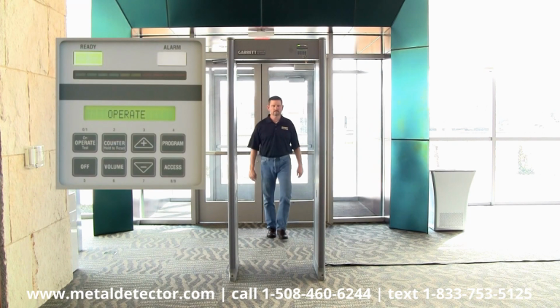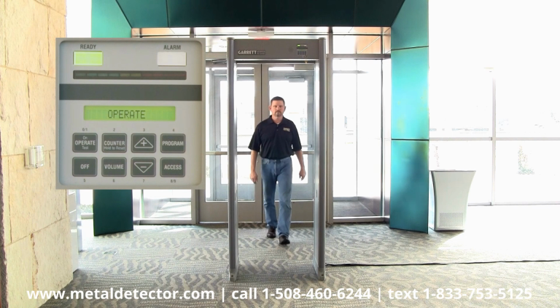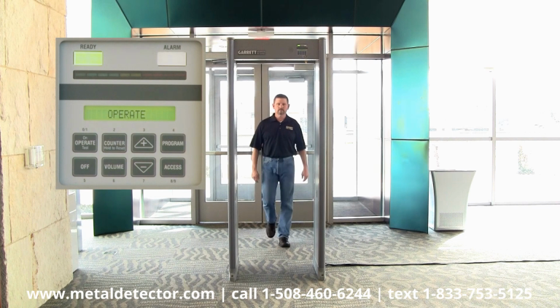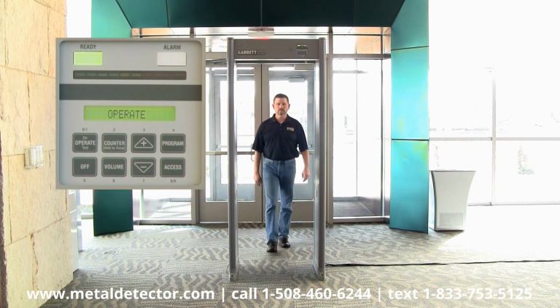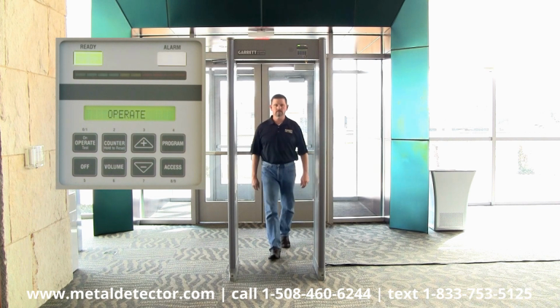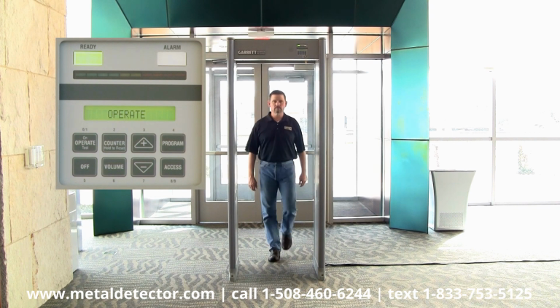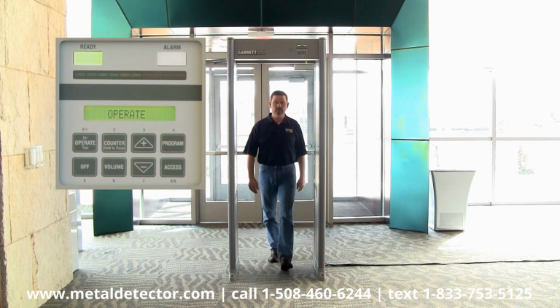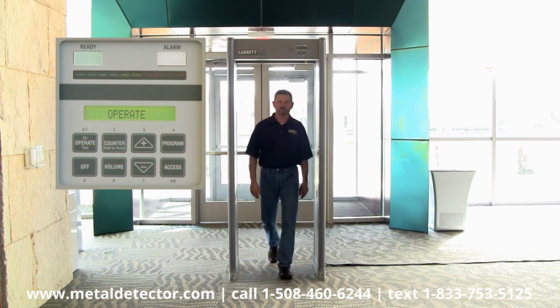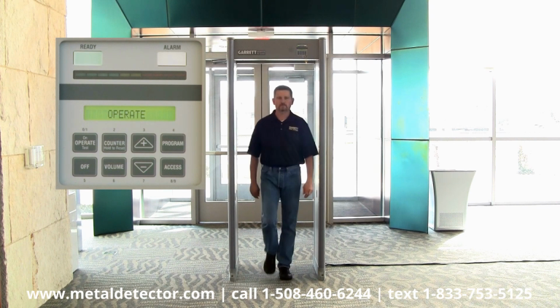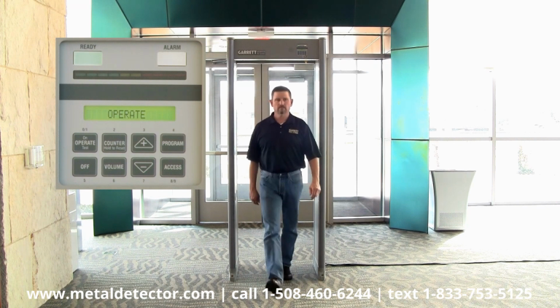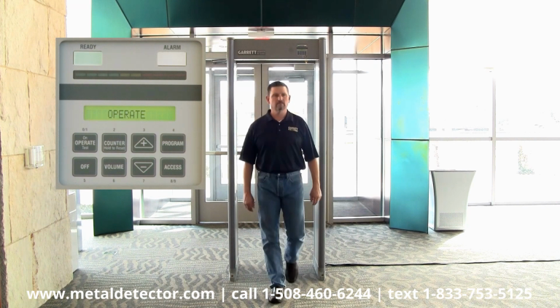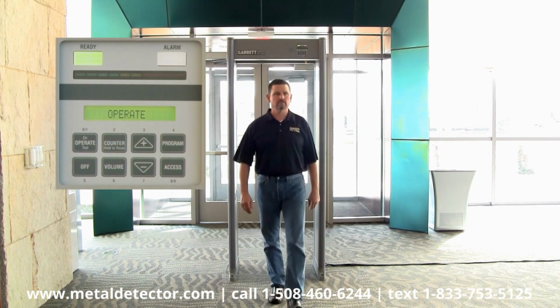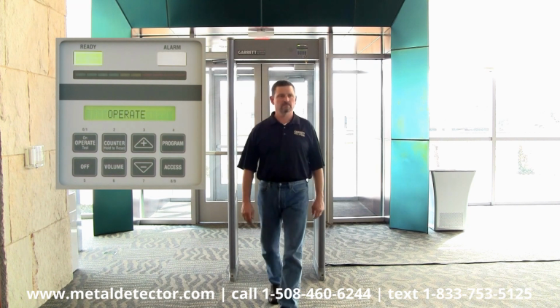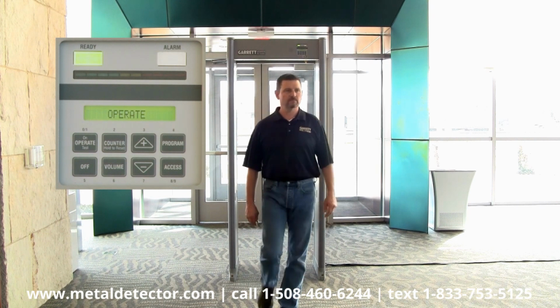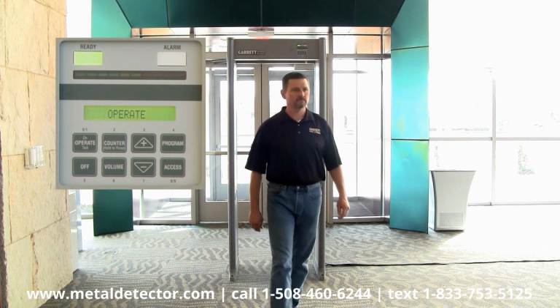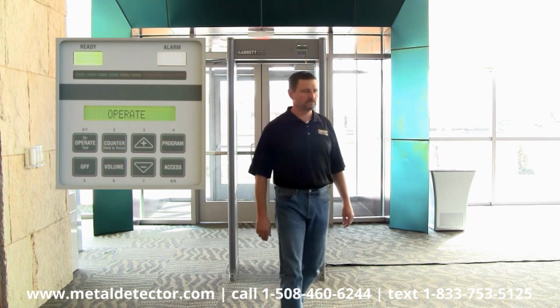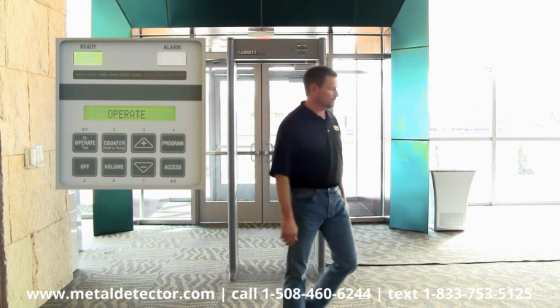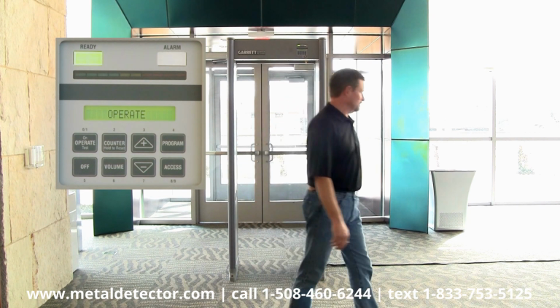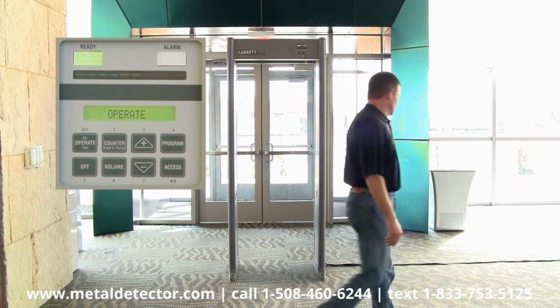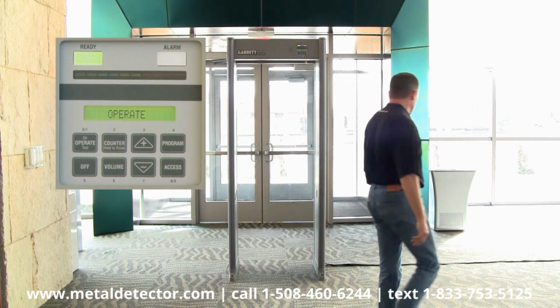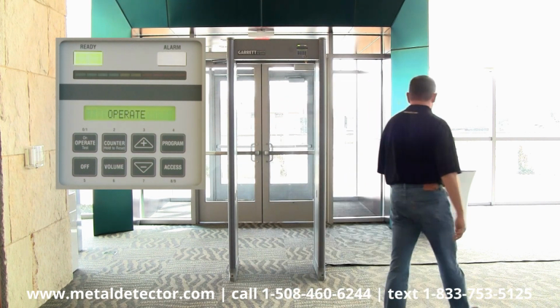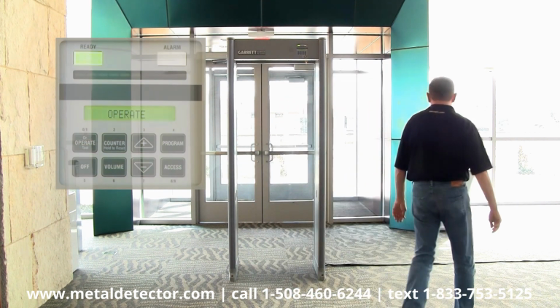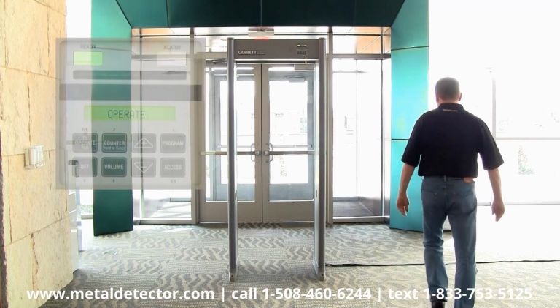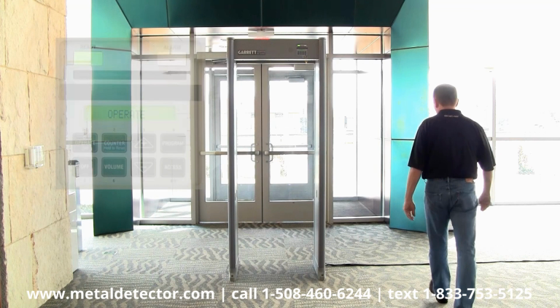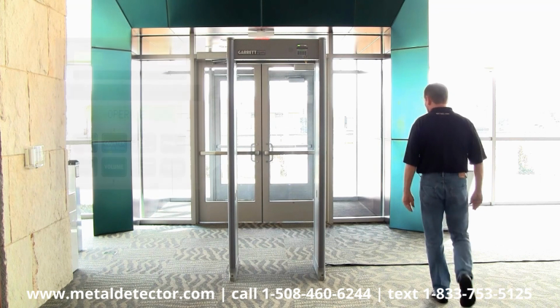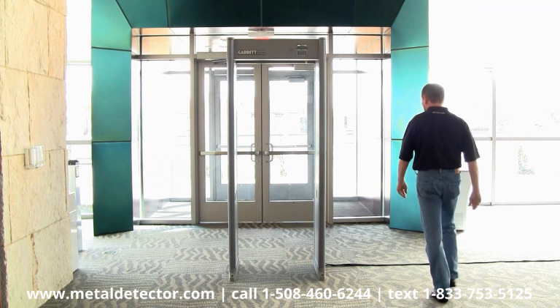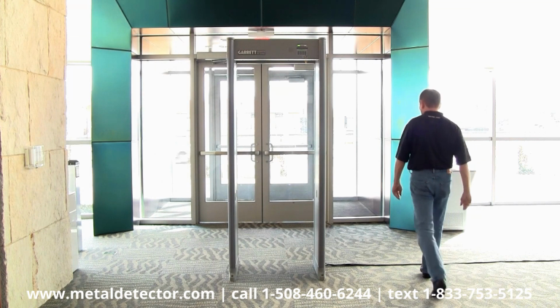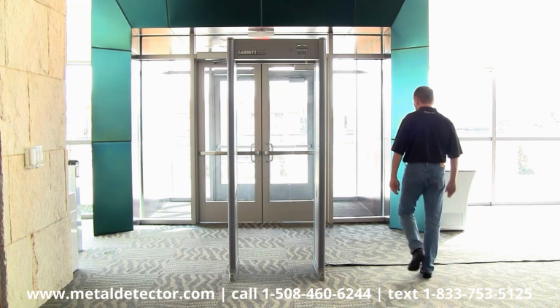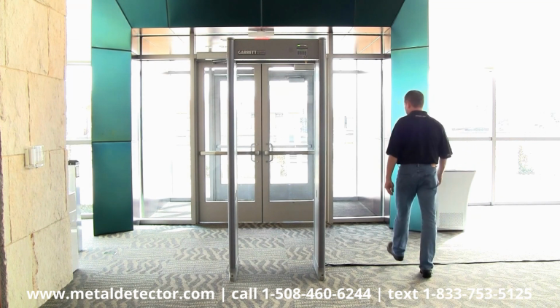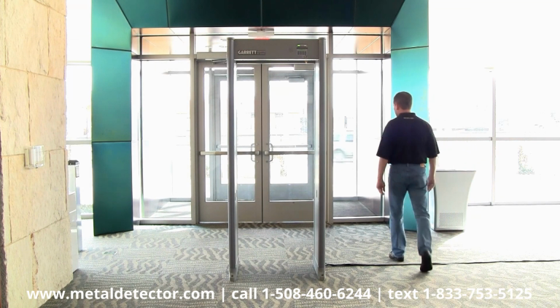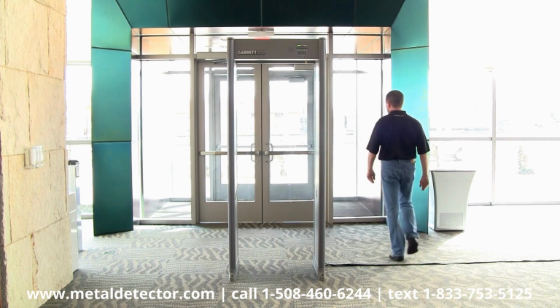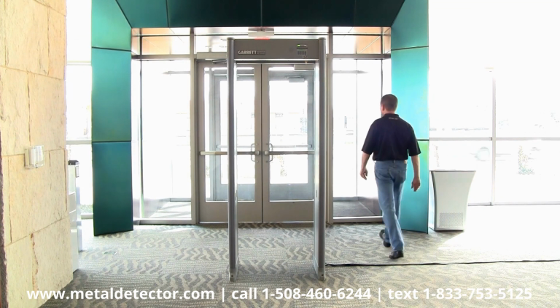First, let an individual with no metallic objects, known as a clean tester, pass through the detector. There should be no alarm.